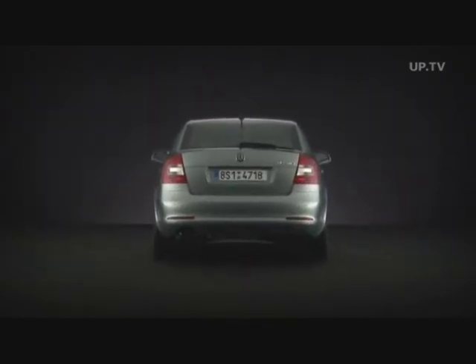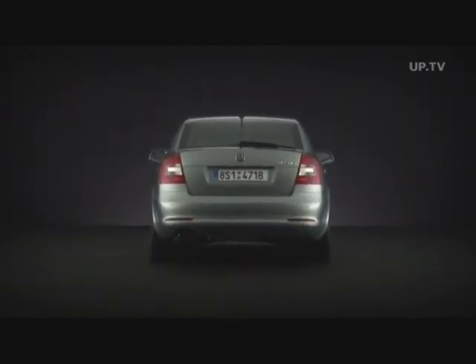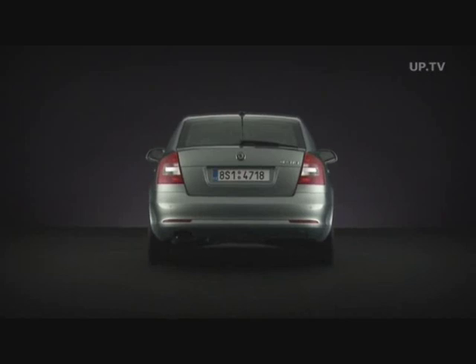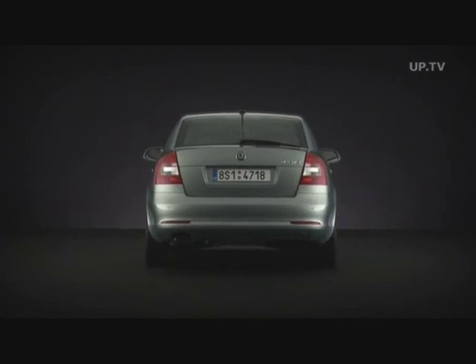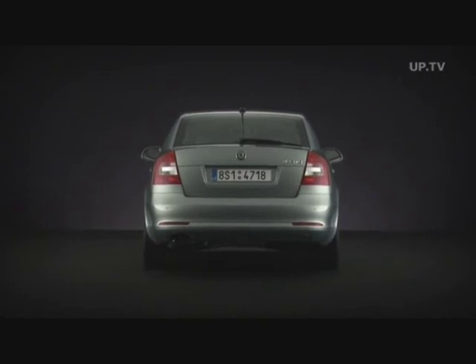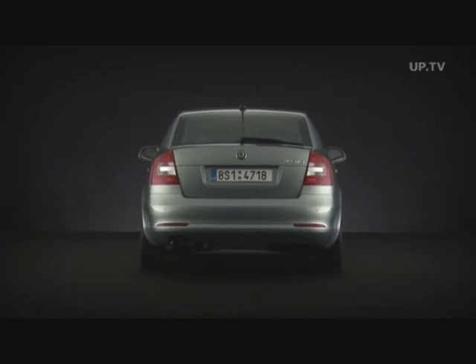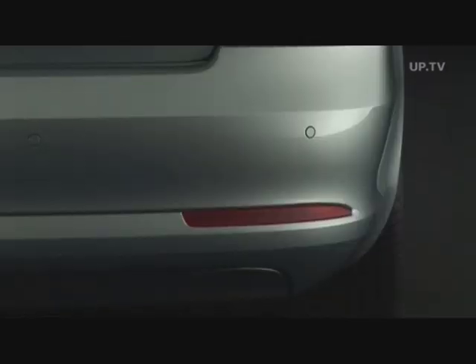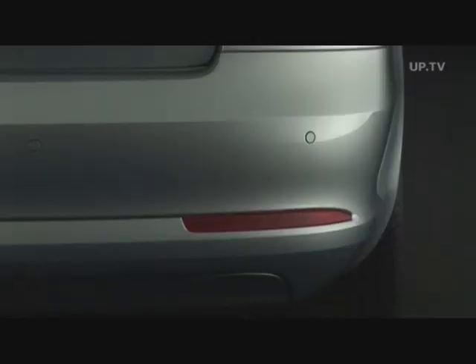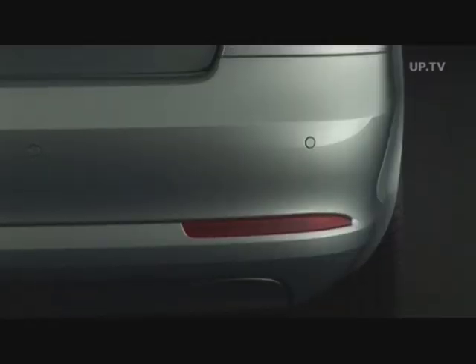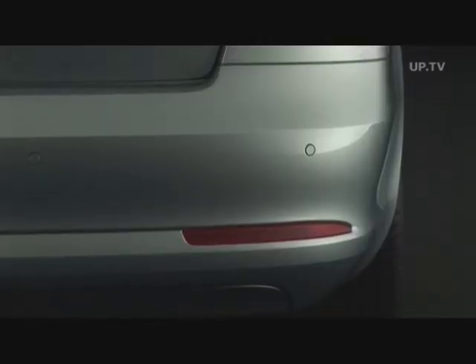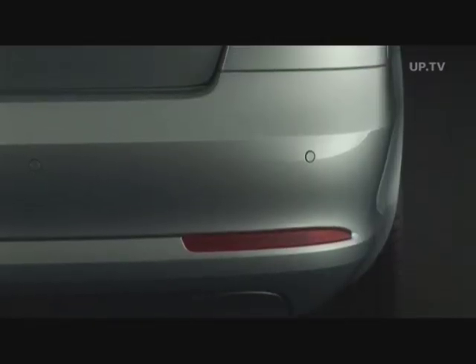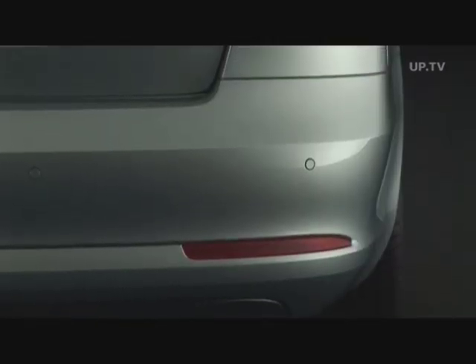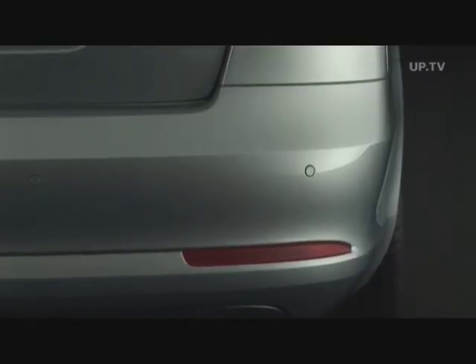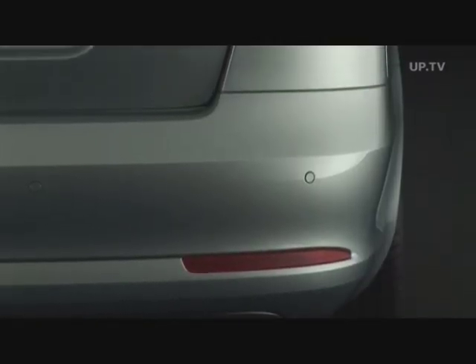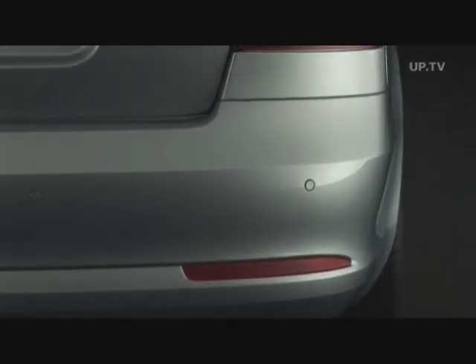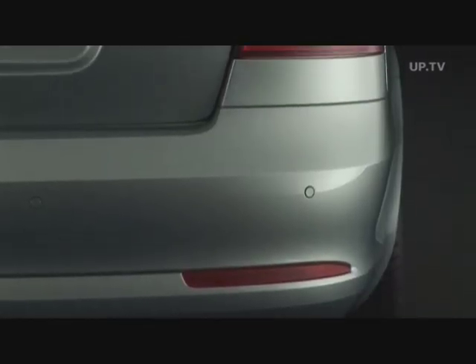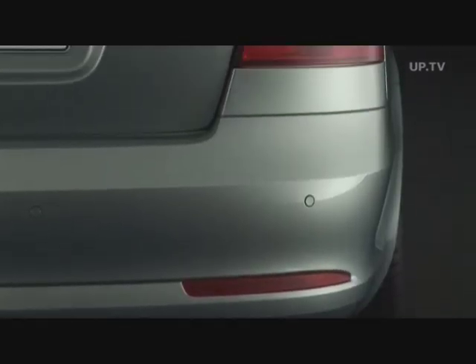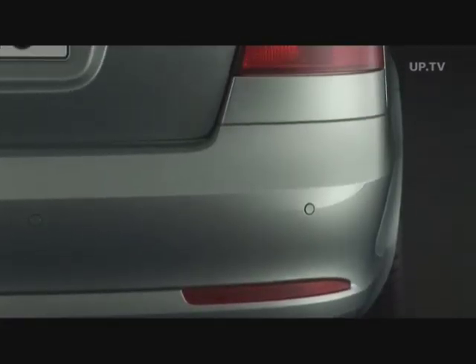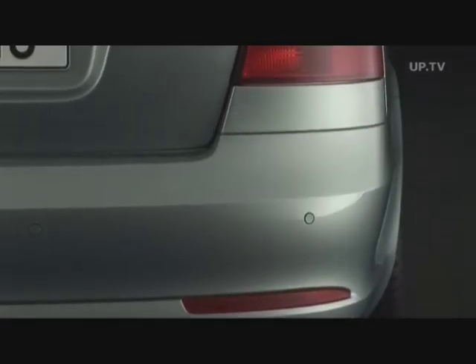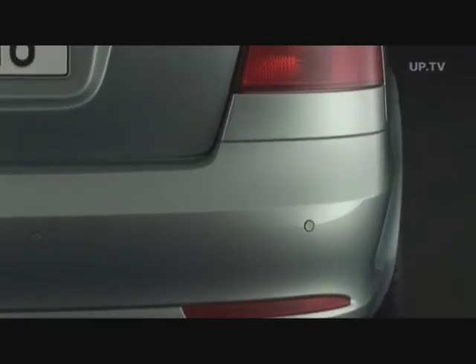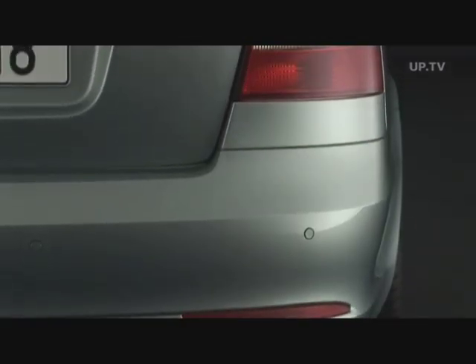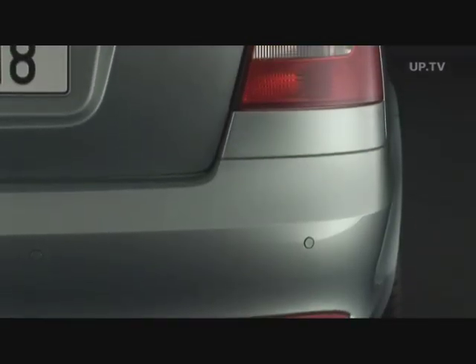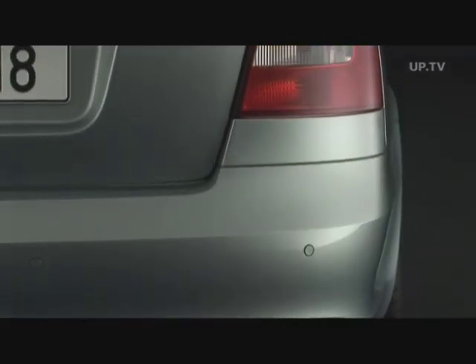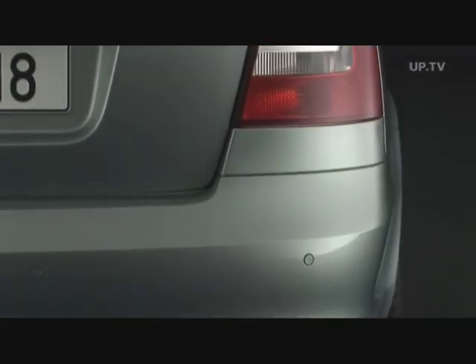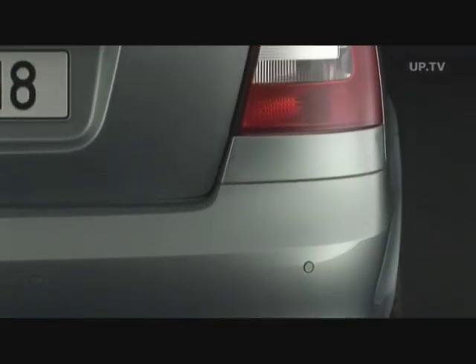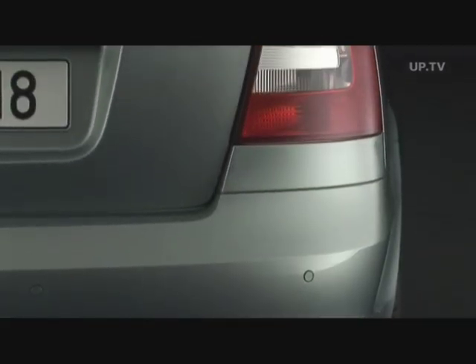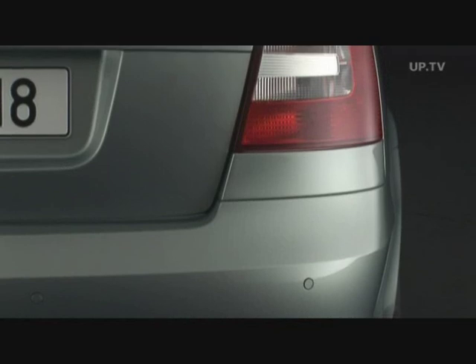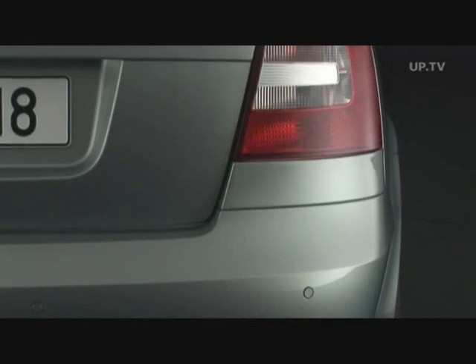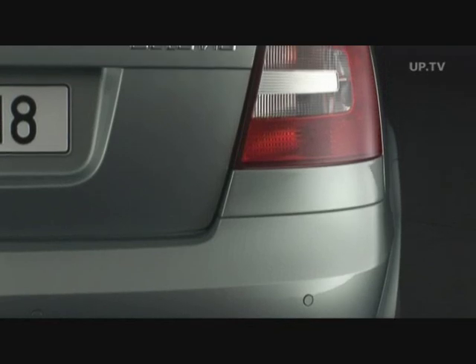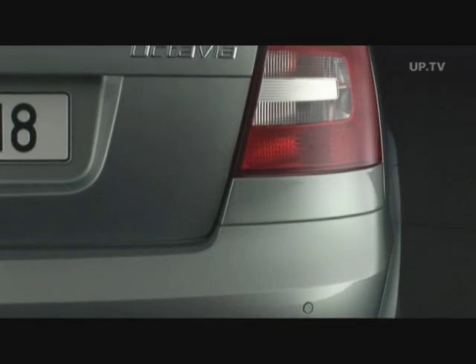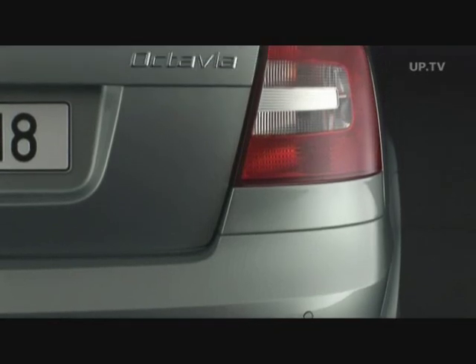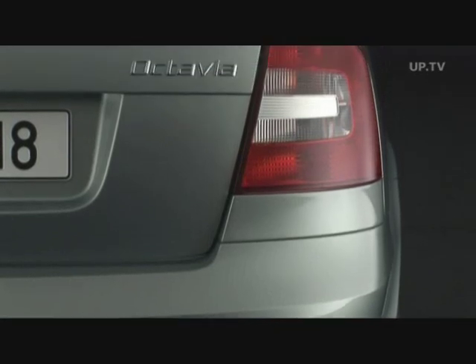The rear is still typical of the Czech brand. The C-shaped tail lights are unmistakably Skoda both day and night.